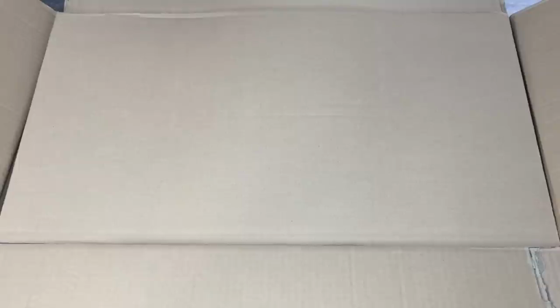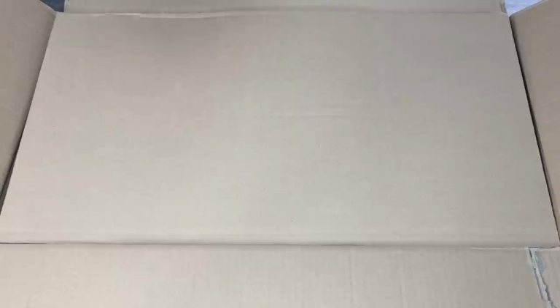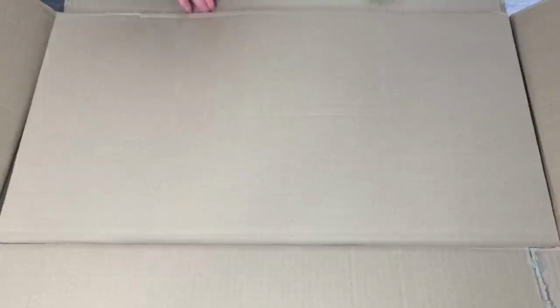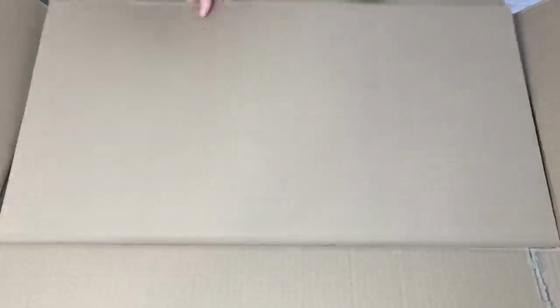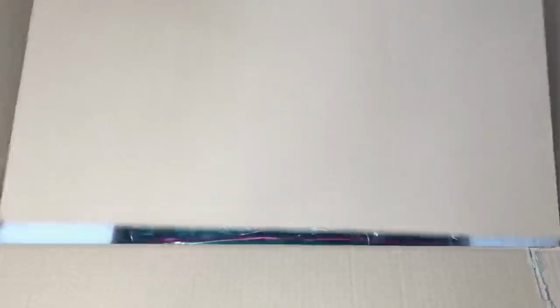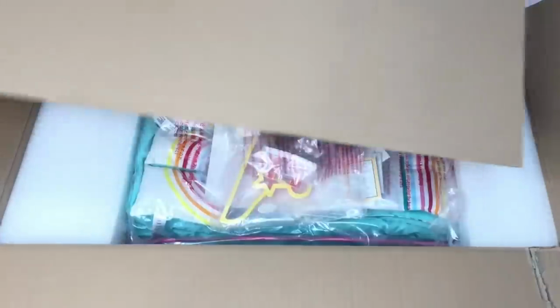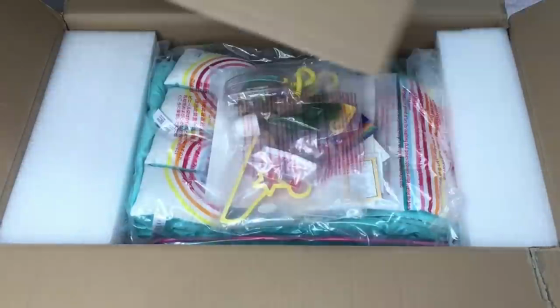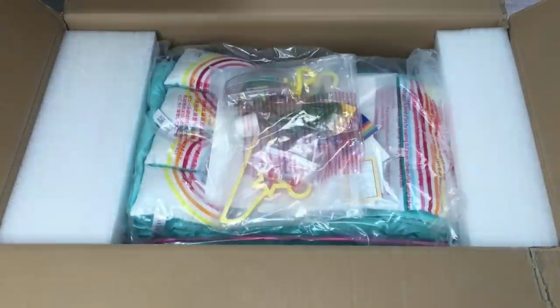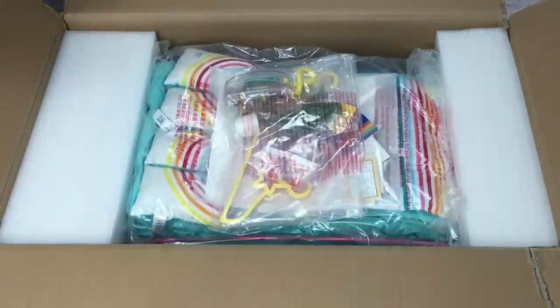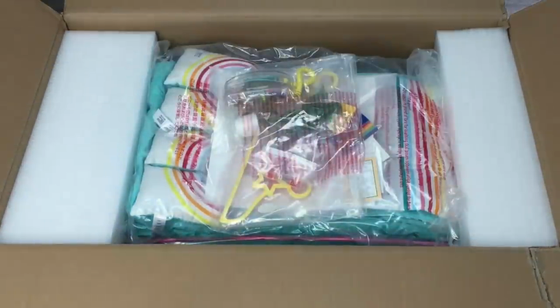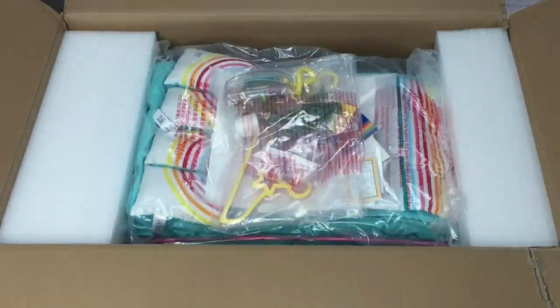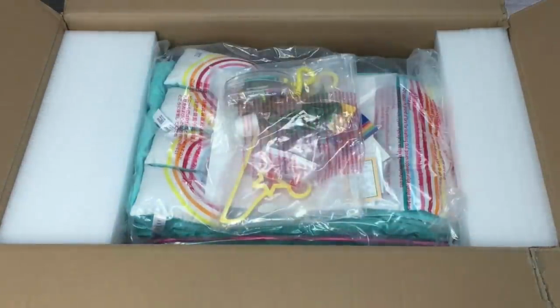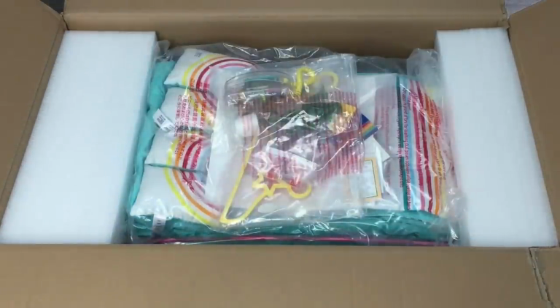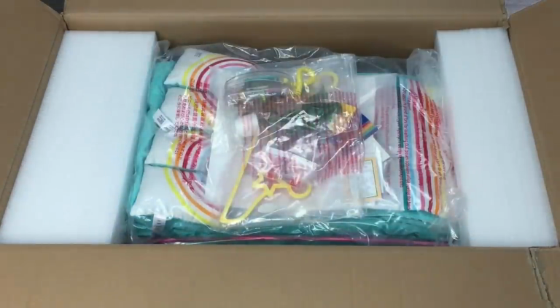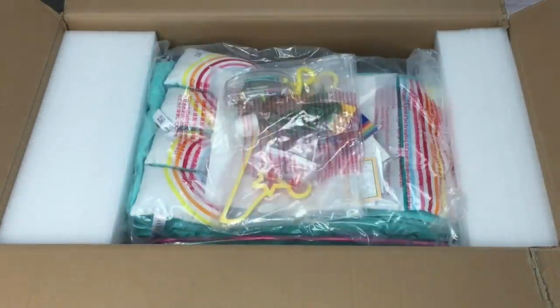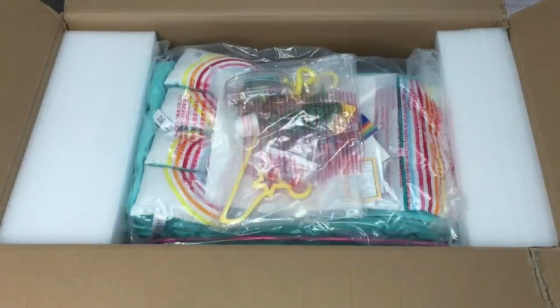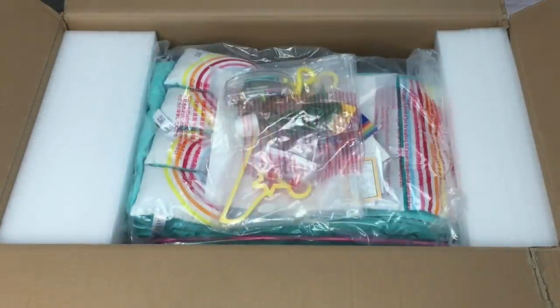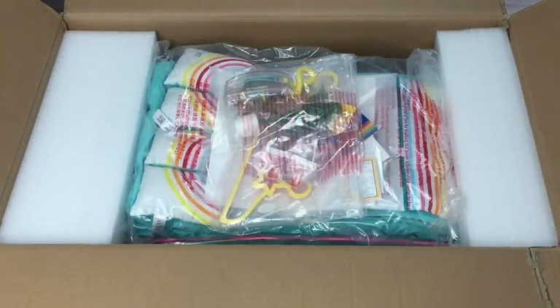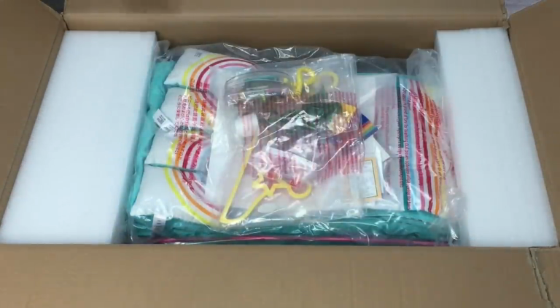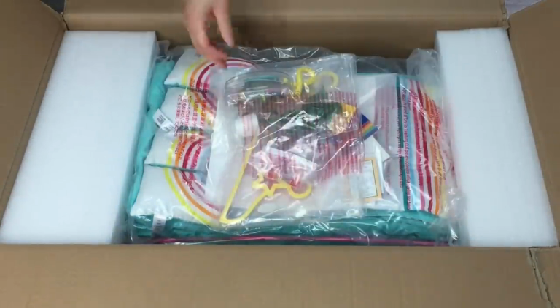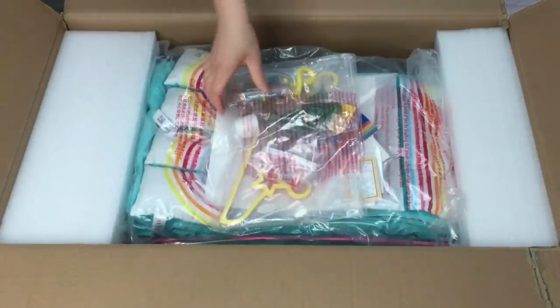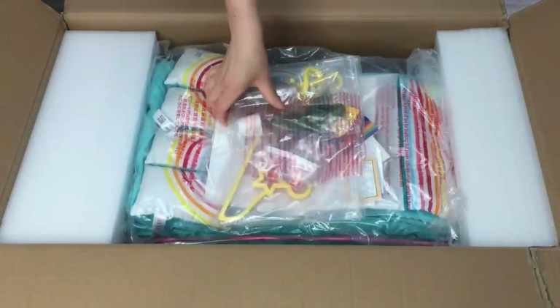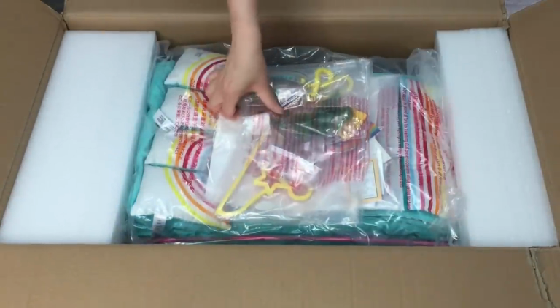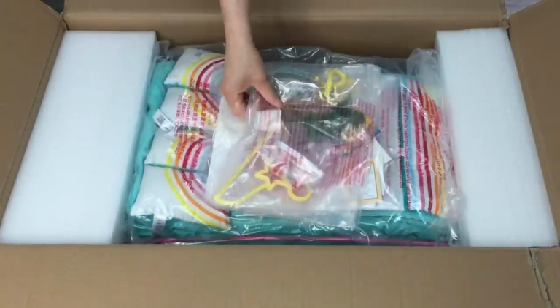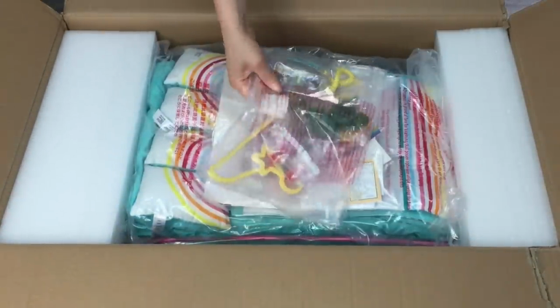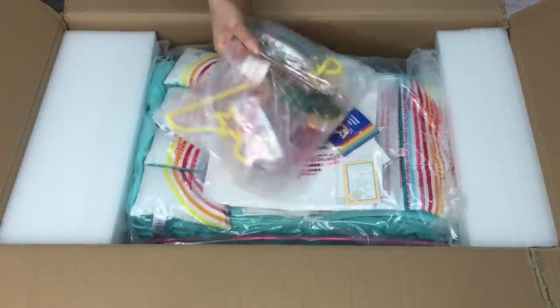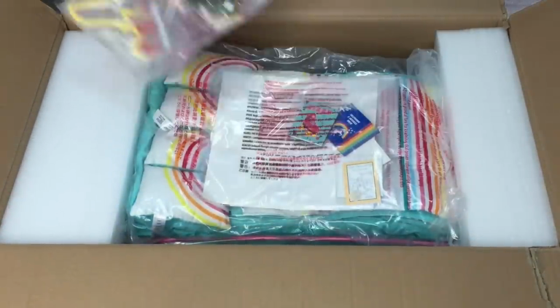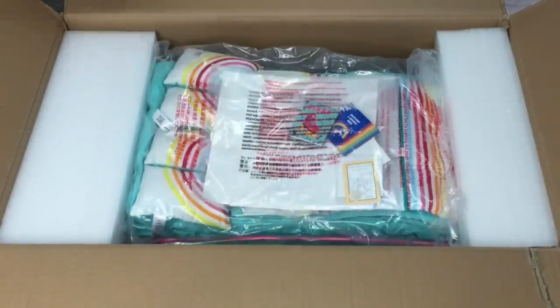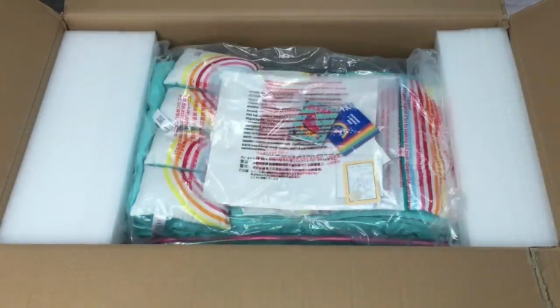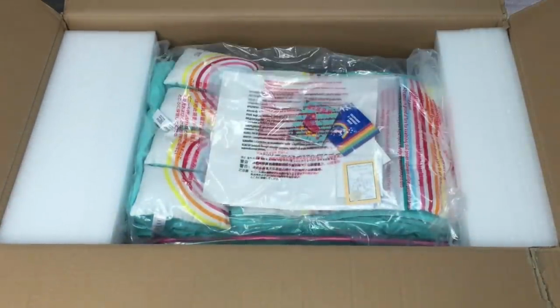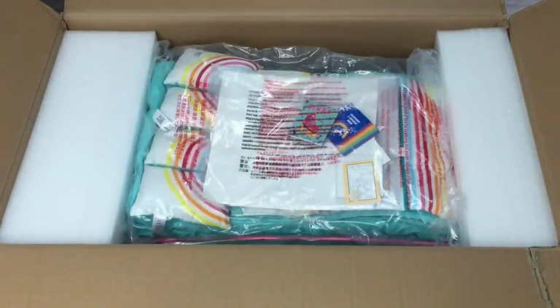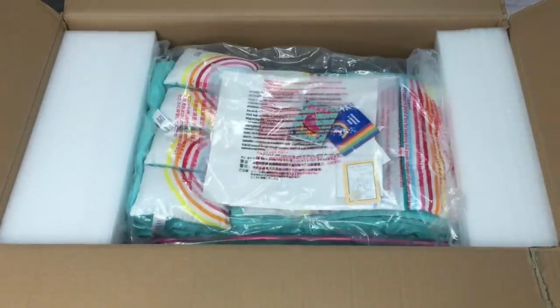Hey guys, today I'm going to be opening and reviewing some American Girl bed sets, loft beds, and bunk beds too.